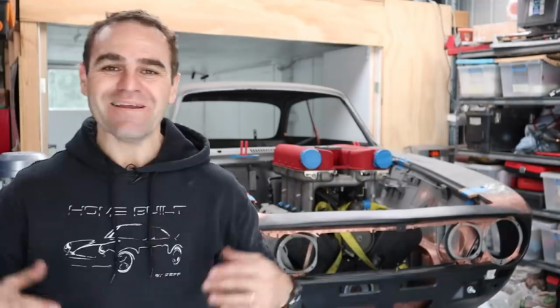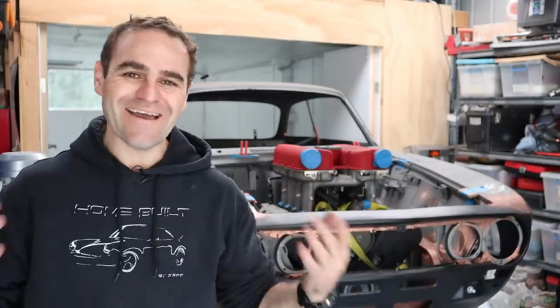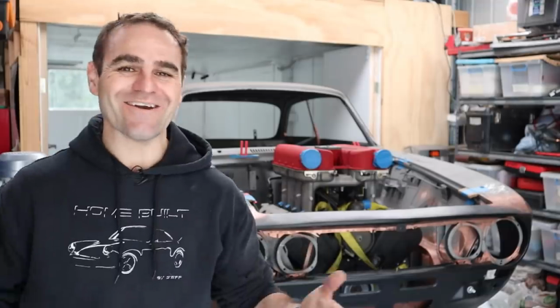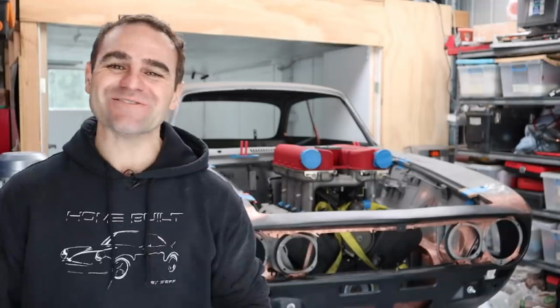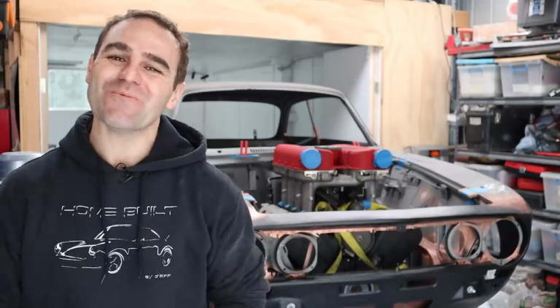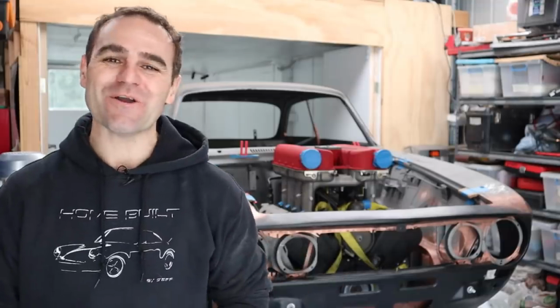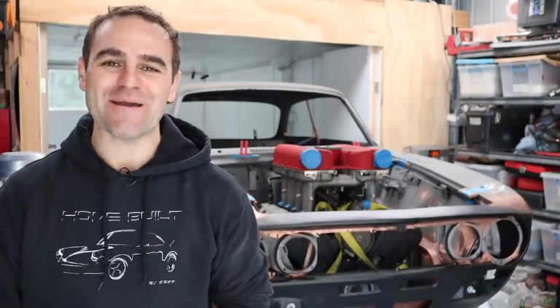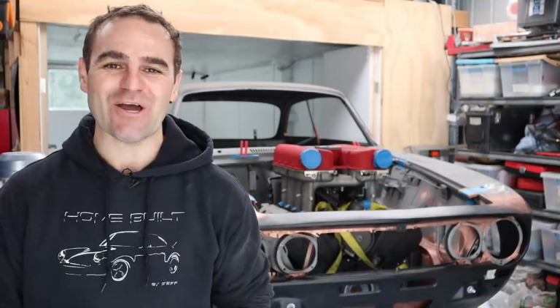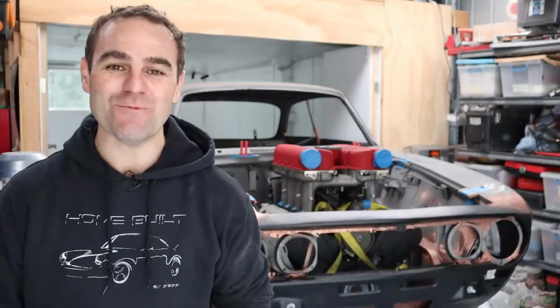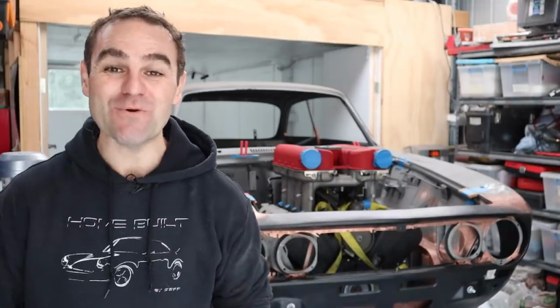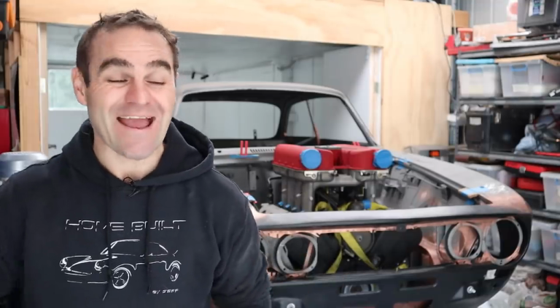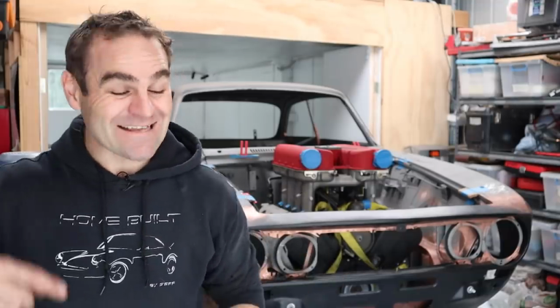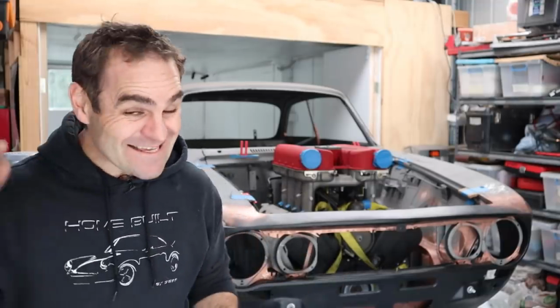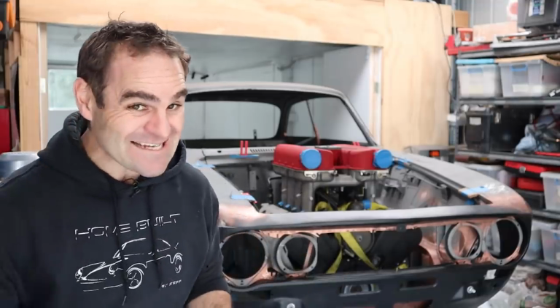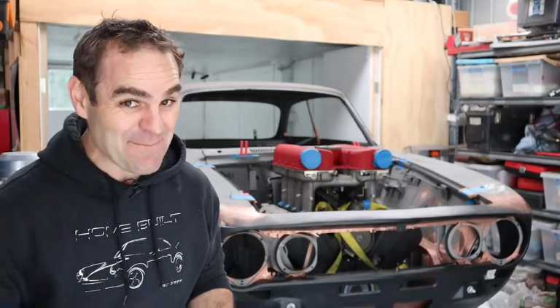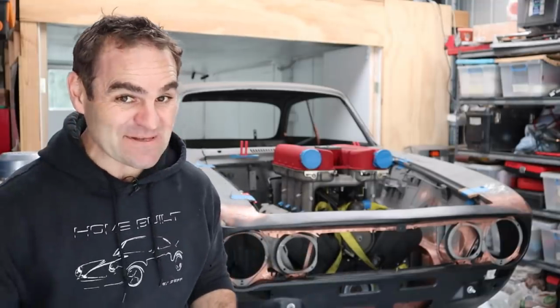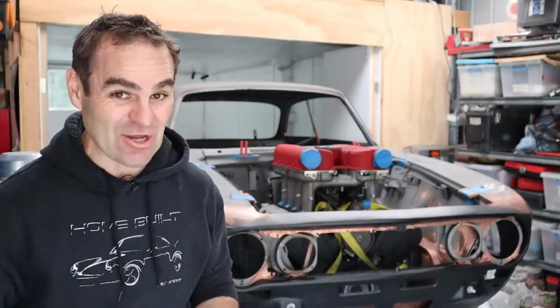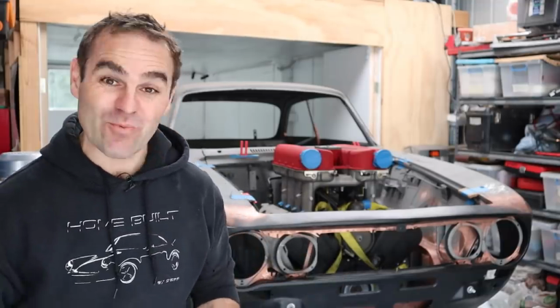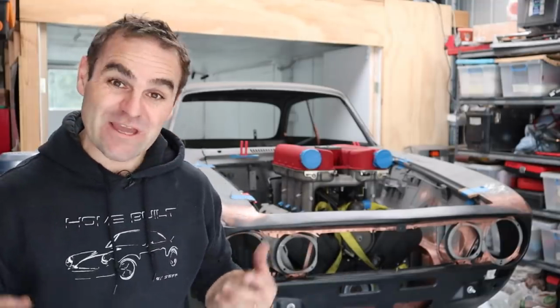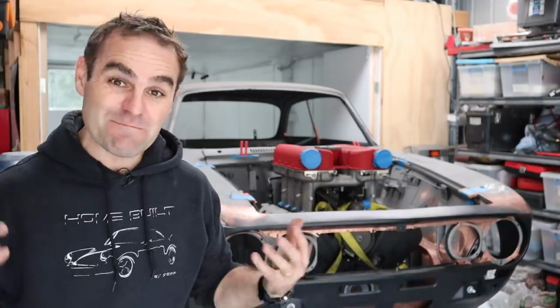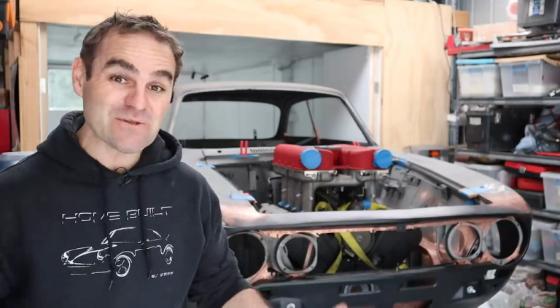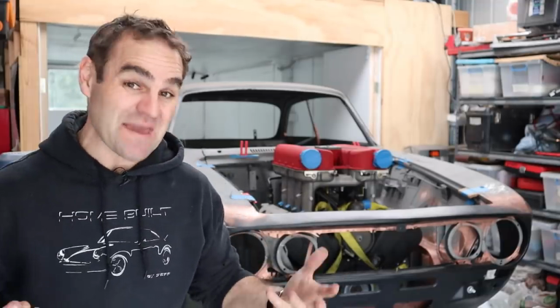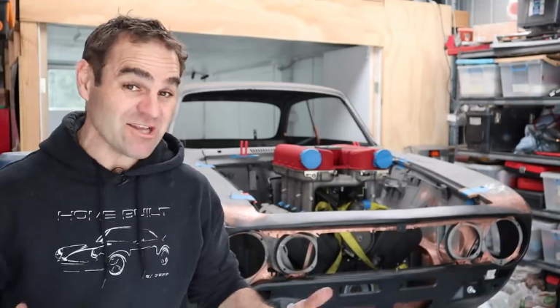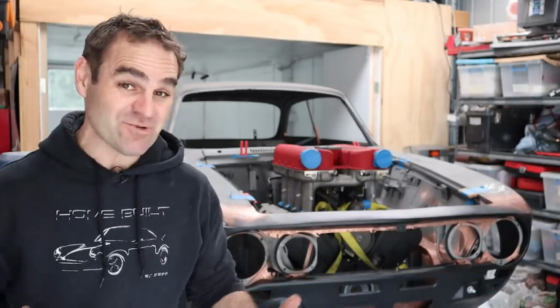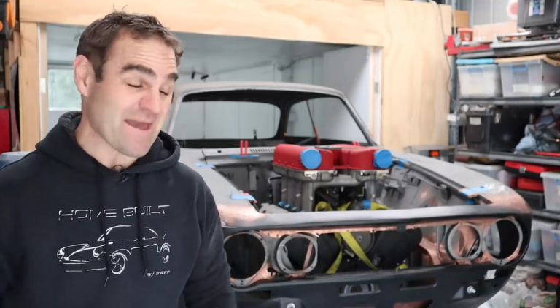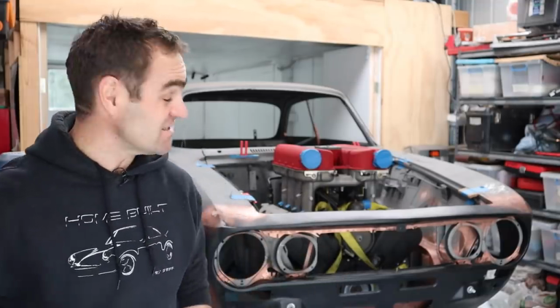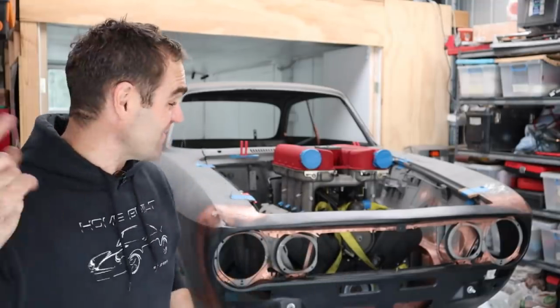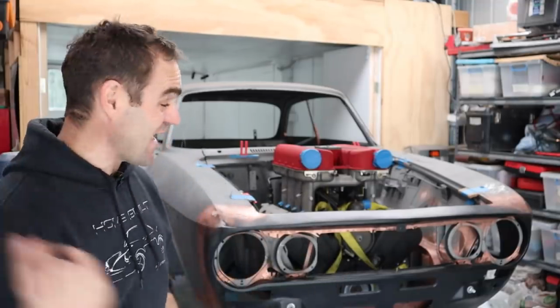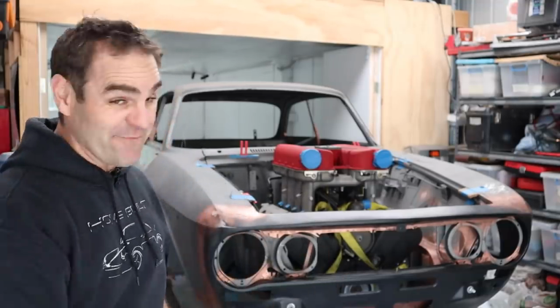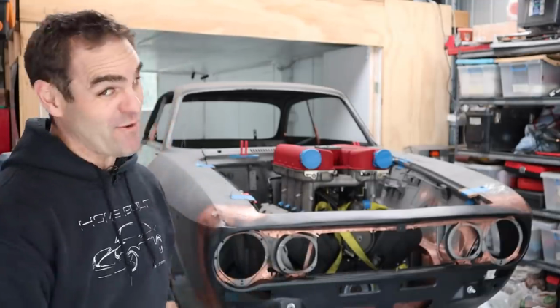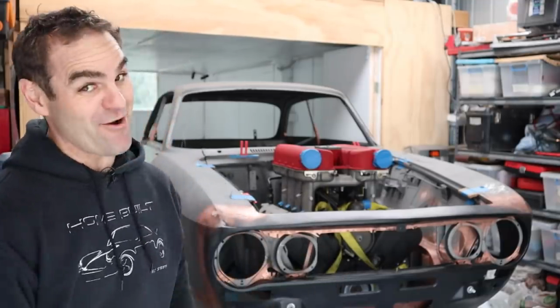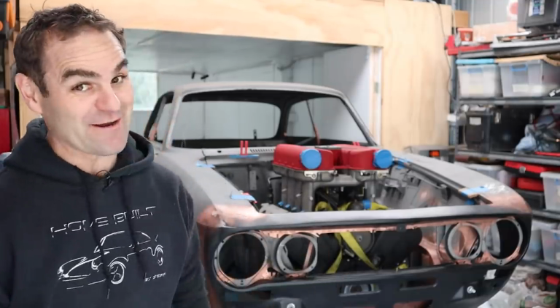Hey guys, welcome back to Home Built, and in this episode we're going to build some engine mounts for the Al-Ferrari.